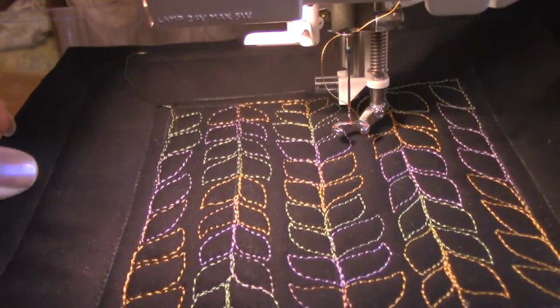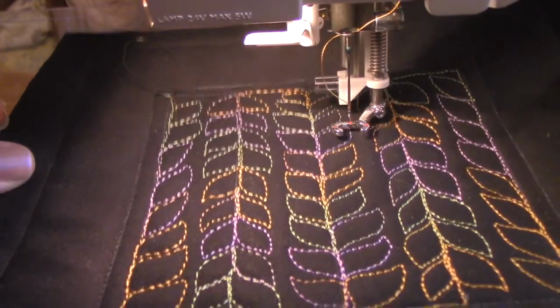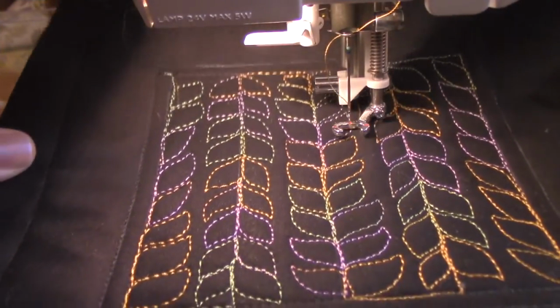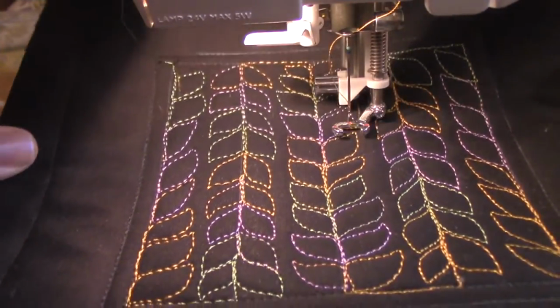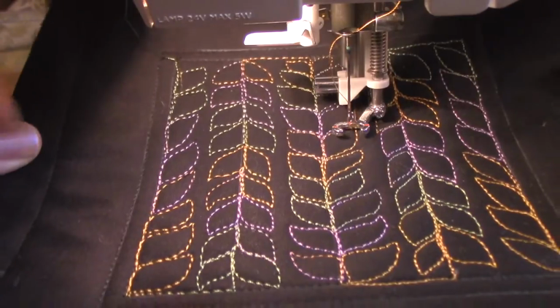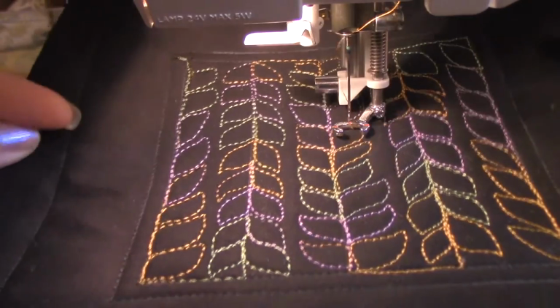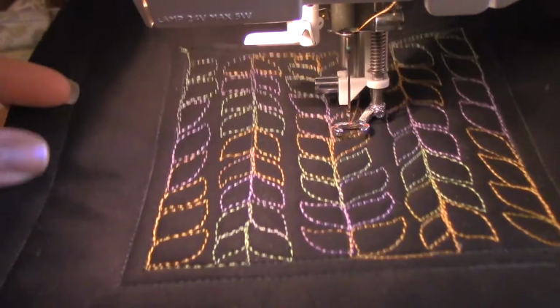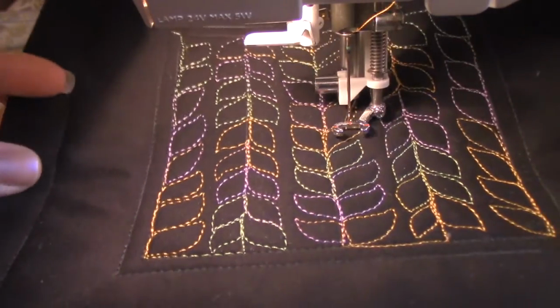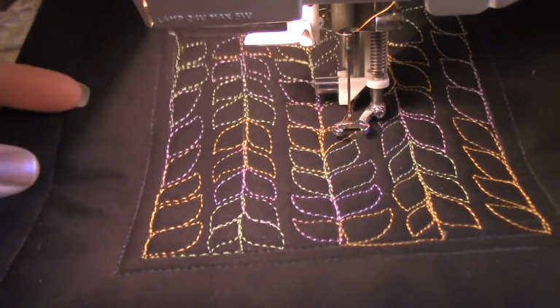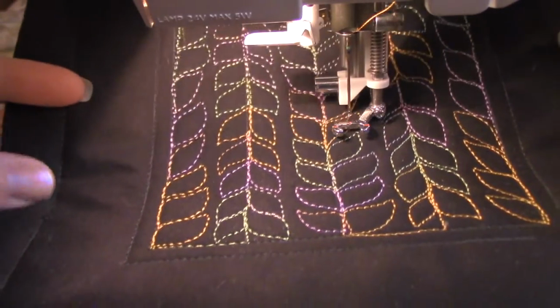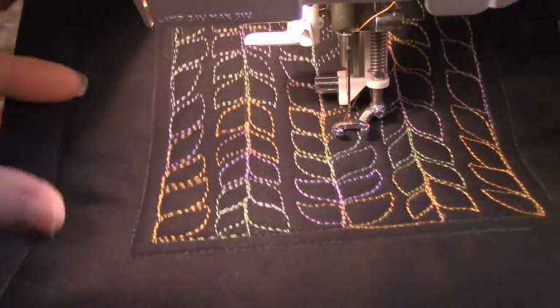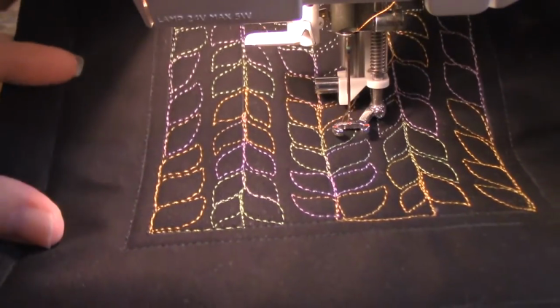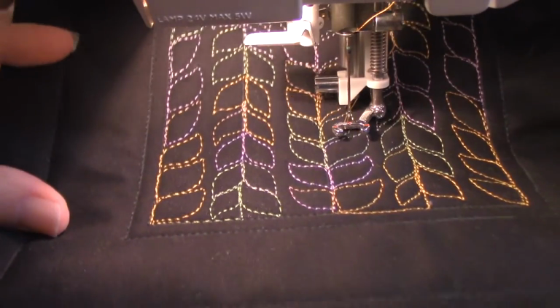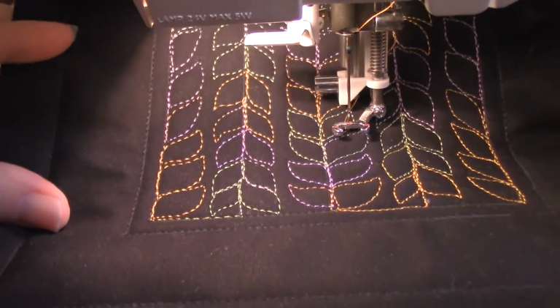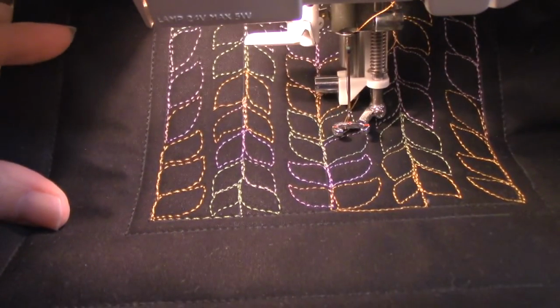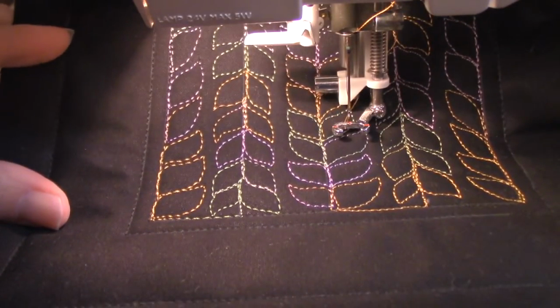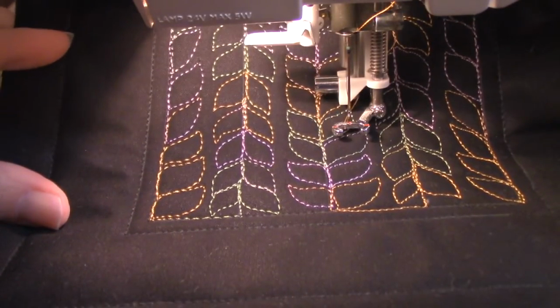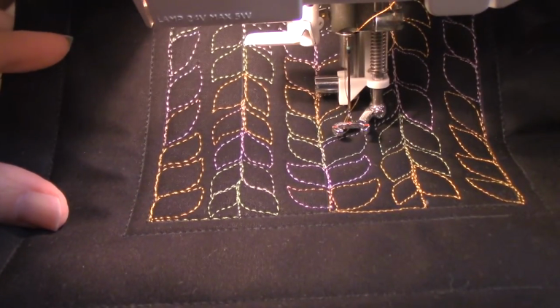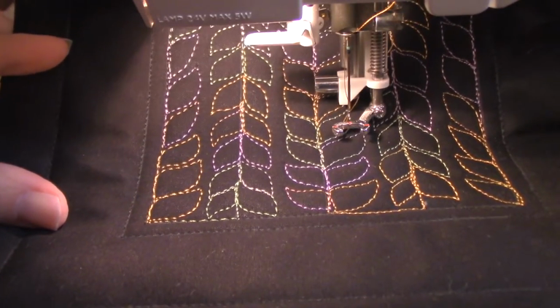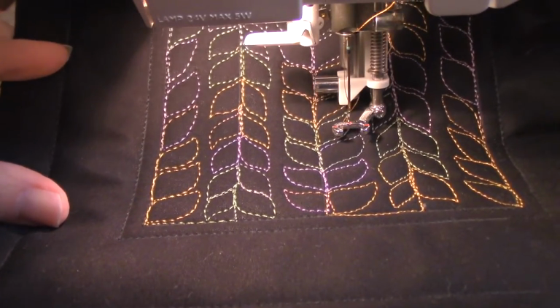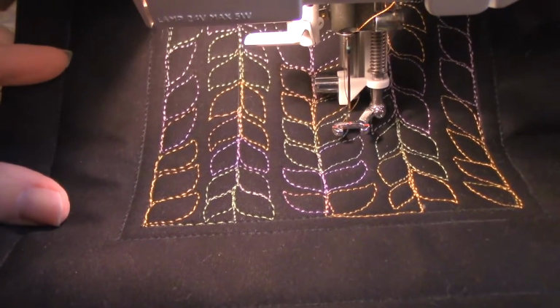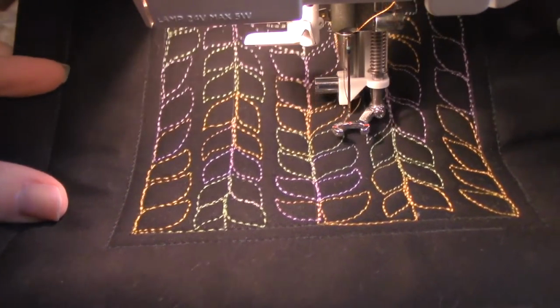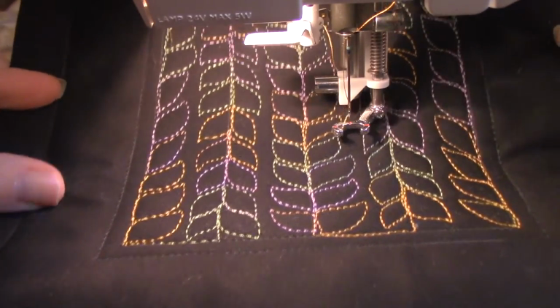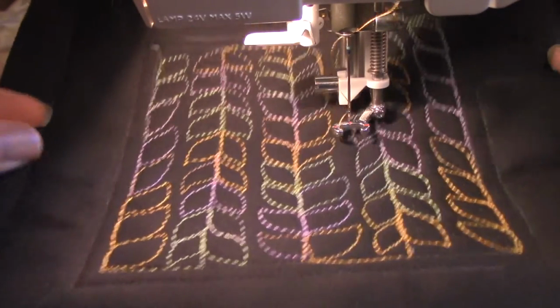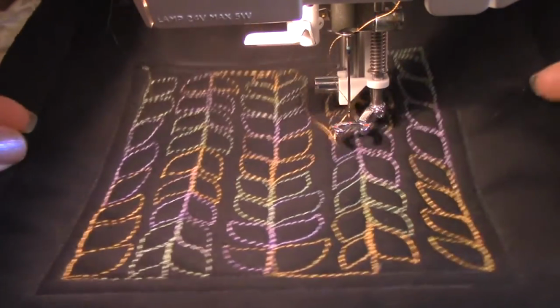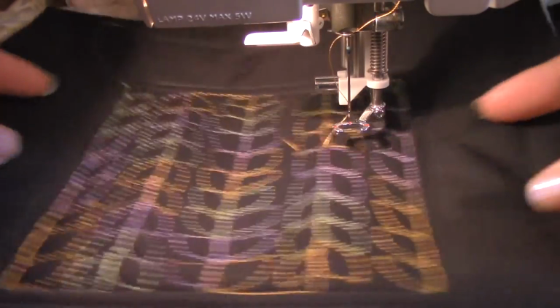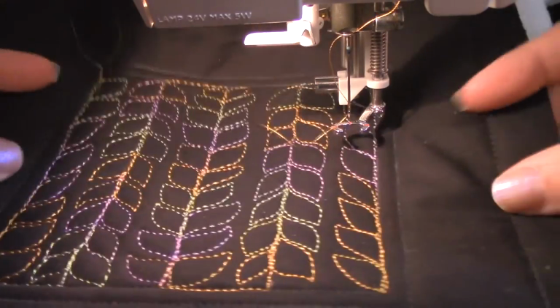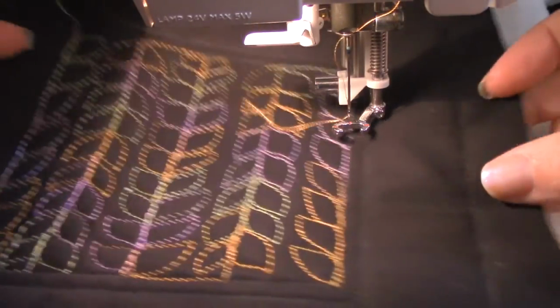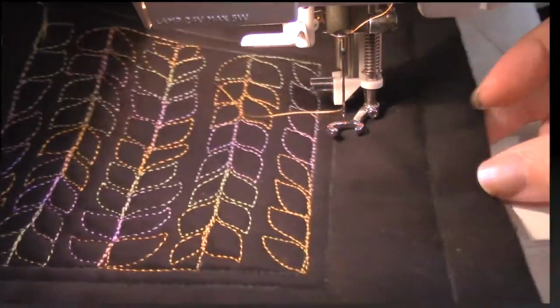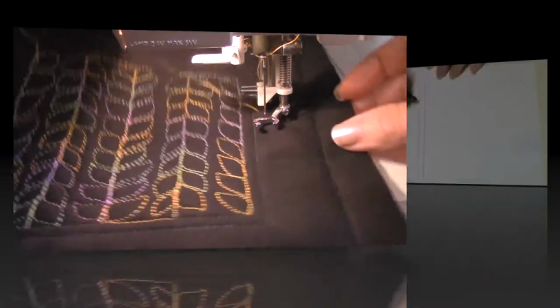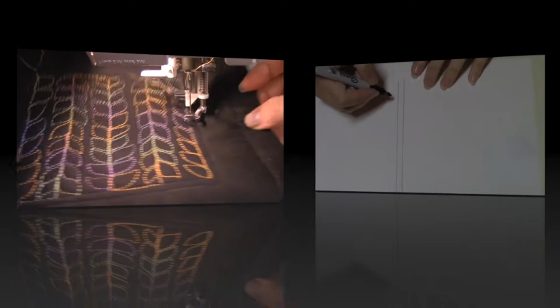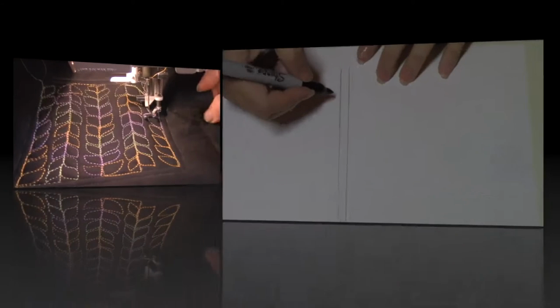And there you go — there you have your background quilting motif that you can put appliqué on, or just leave it as is.